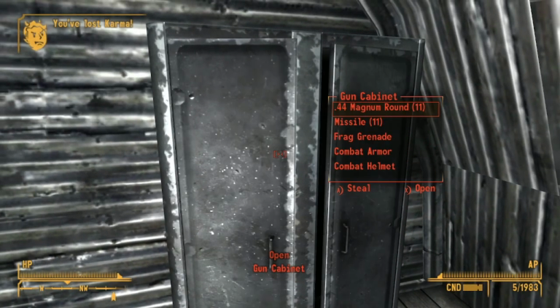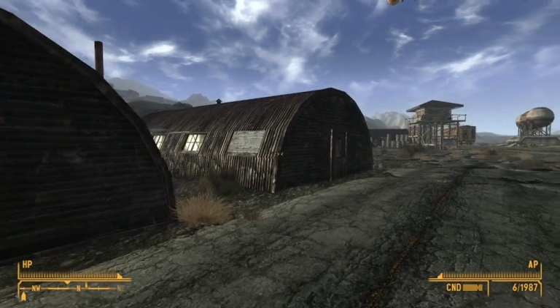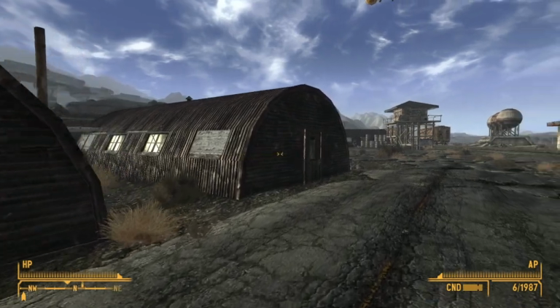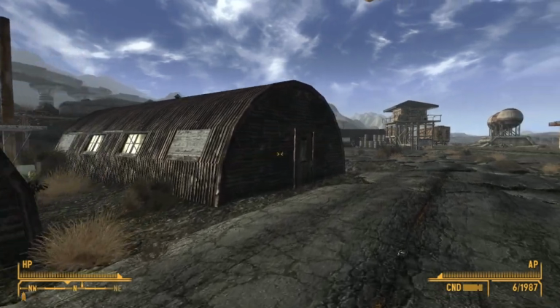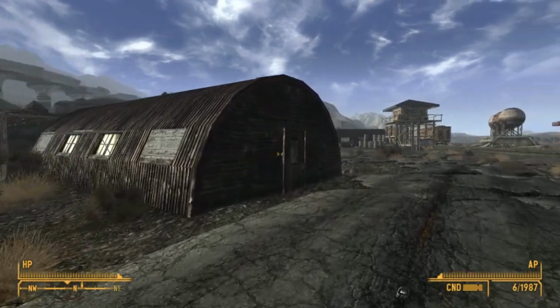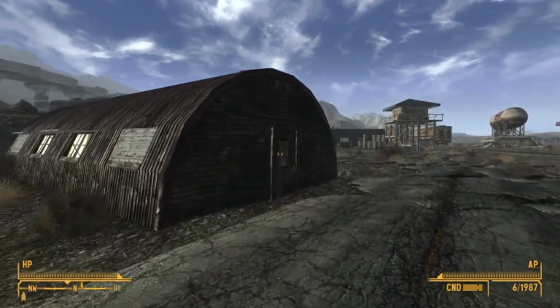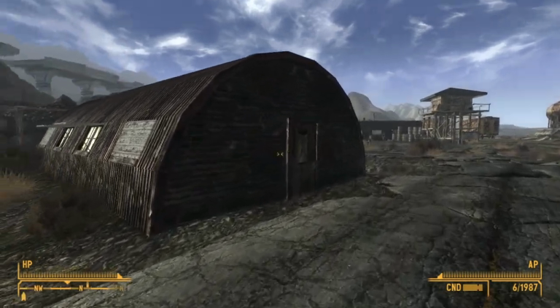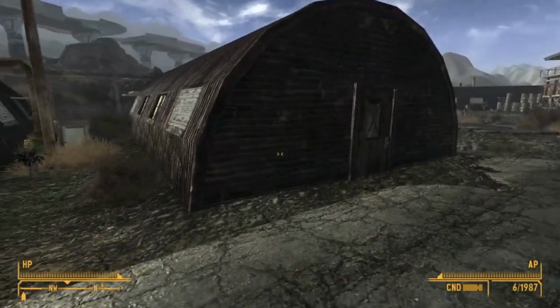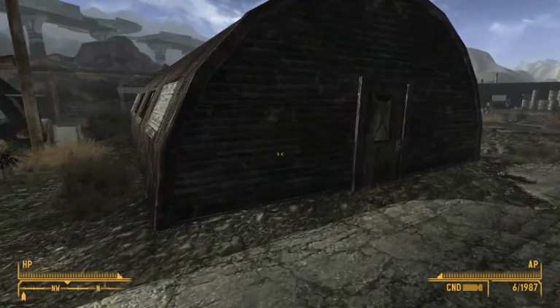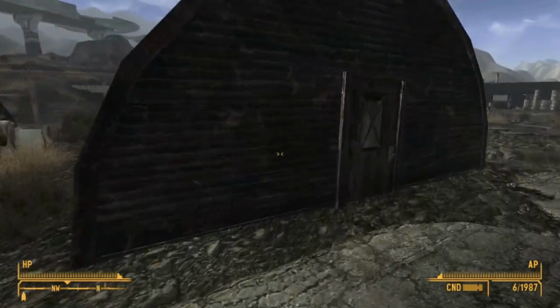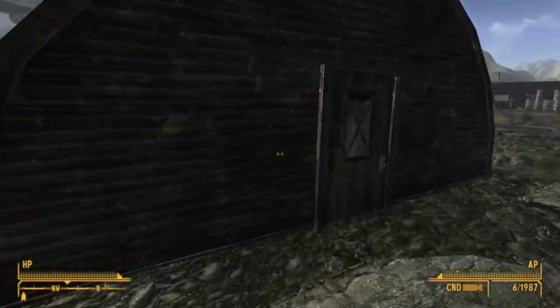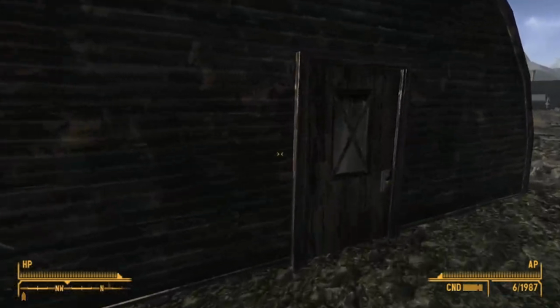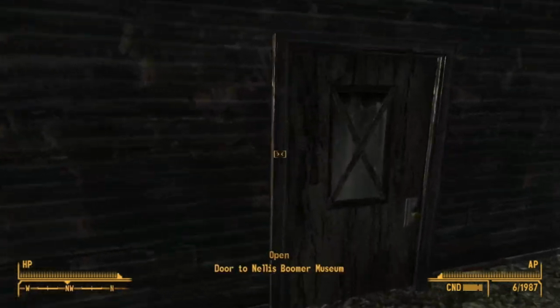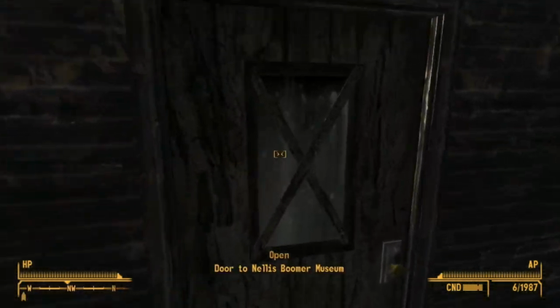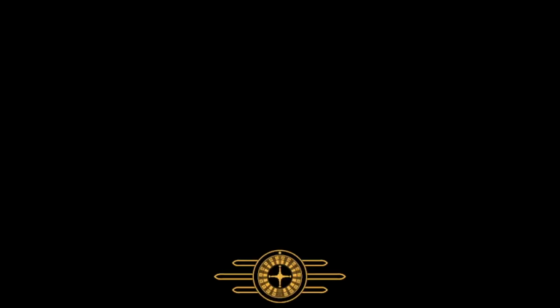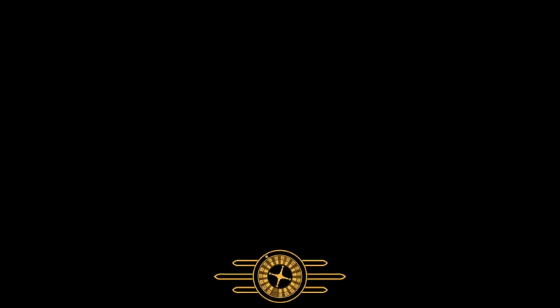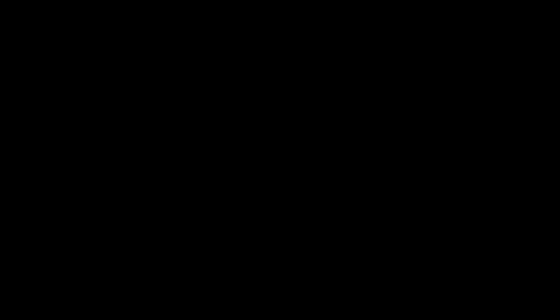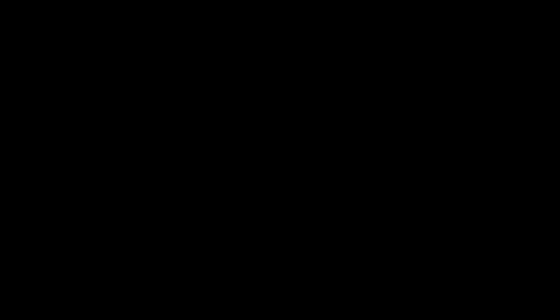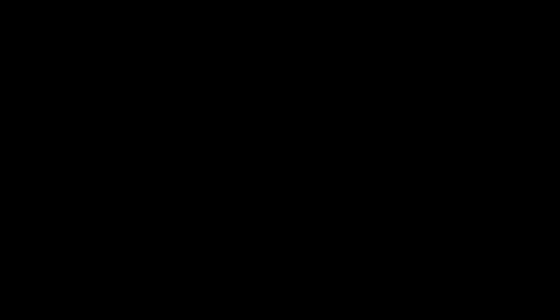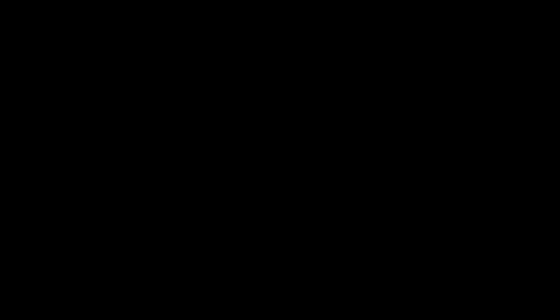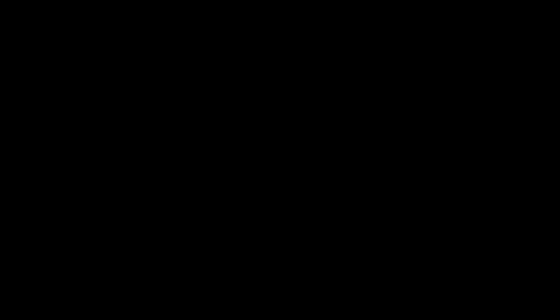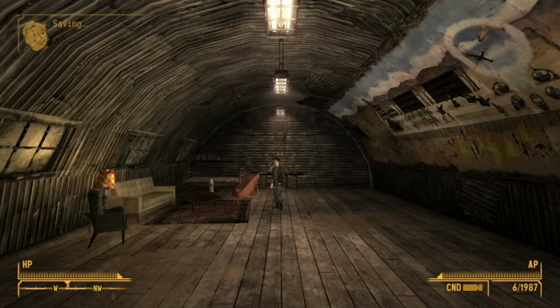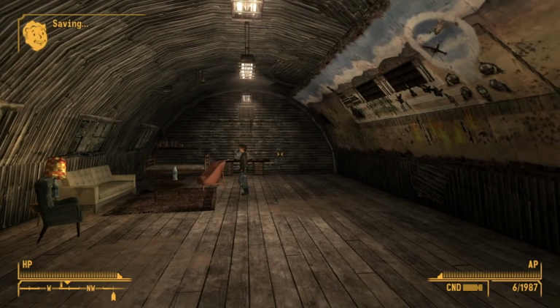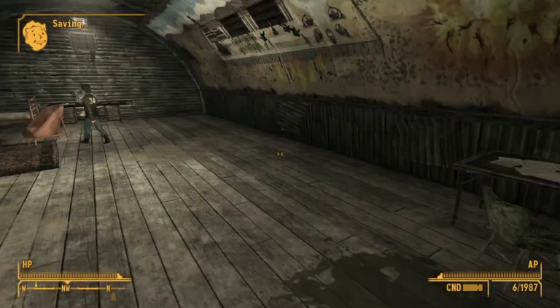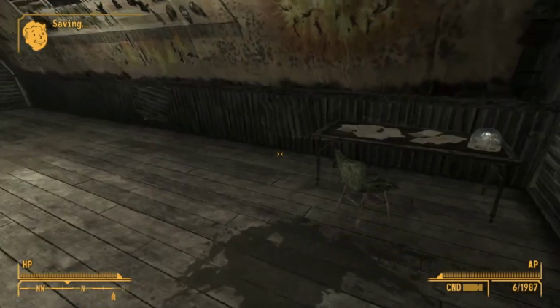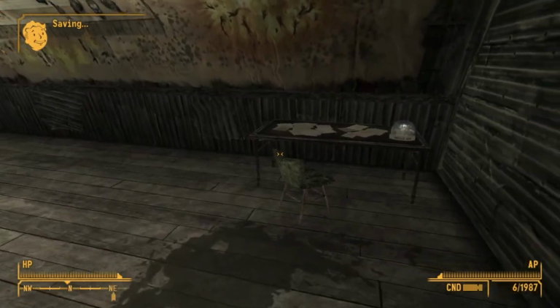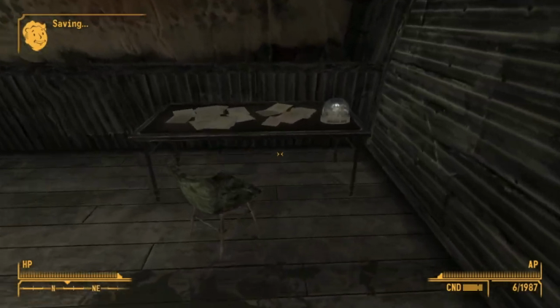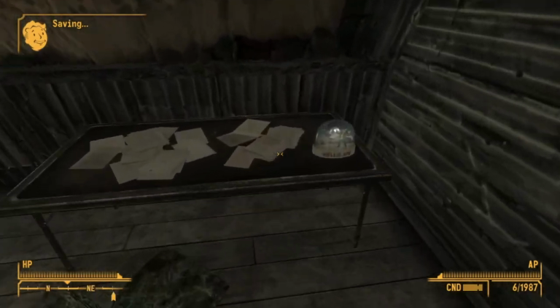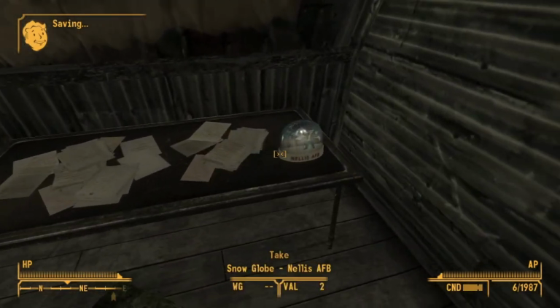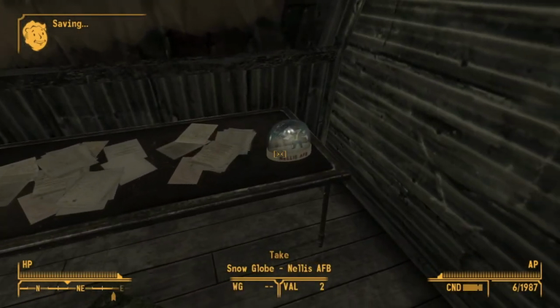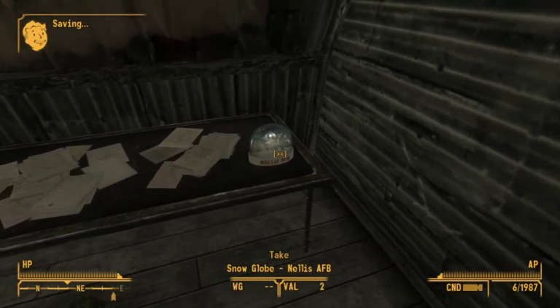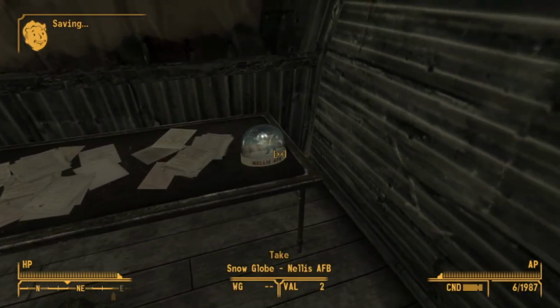Then we can go into the last building beside that, which is the Nellis Boomer Museum, and we can find the snow globe on the table here.